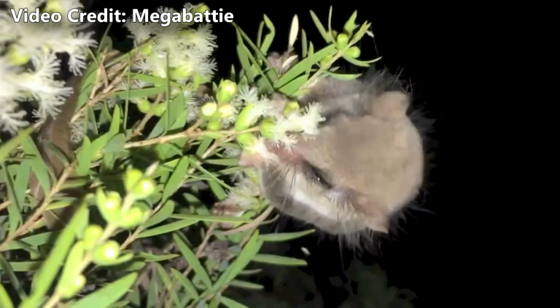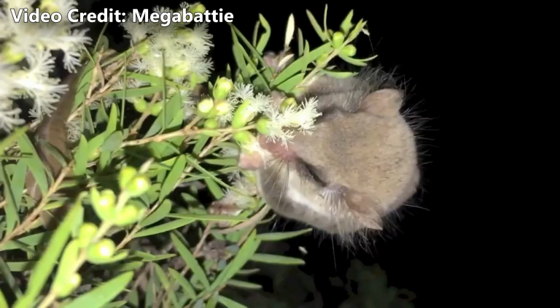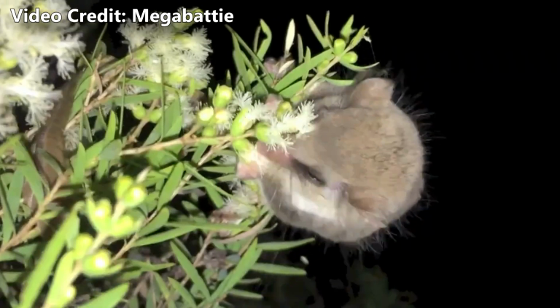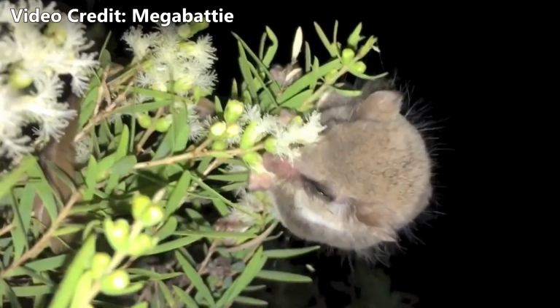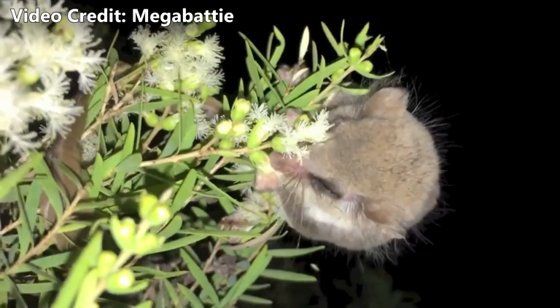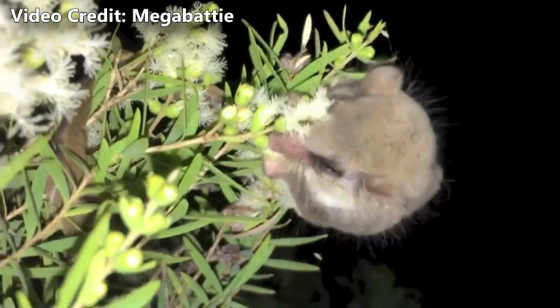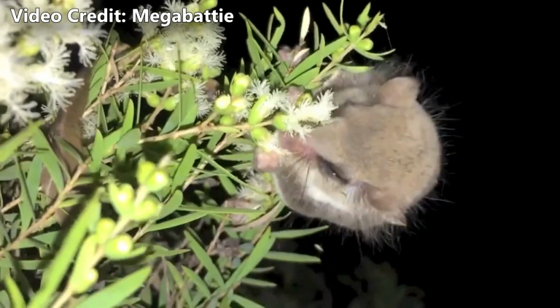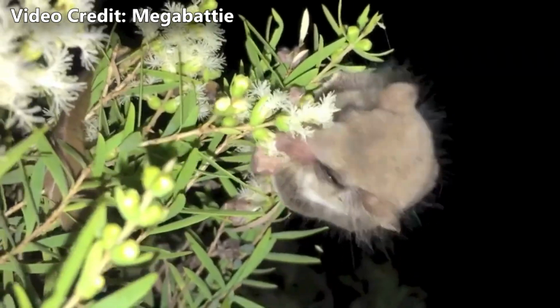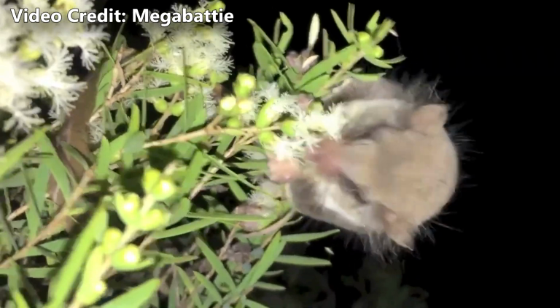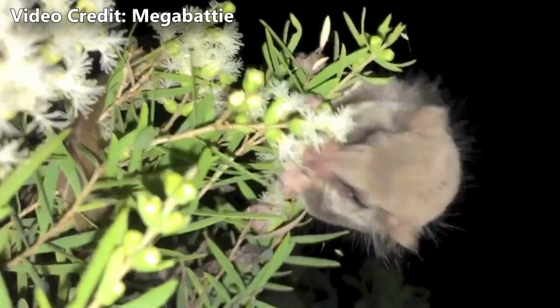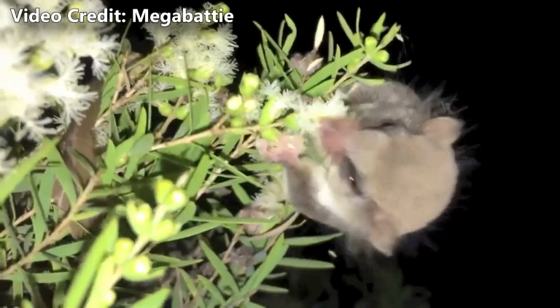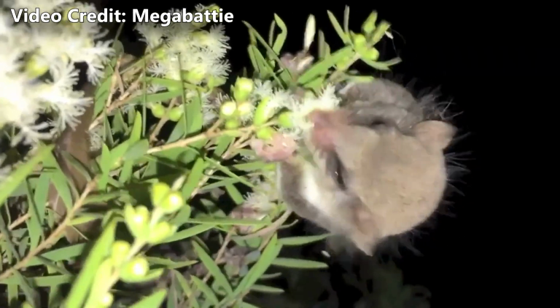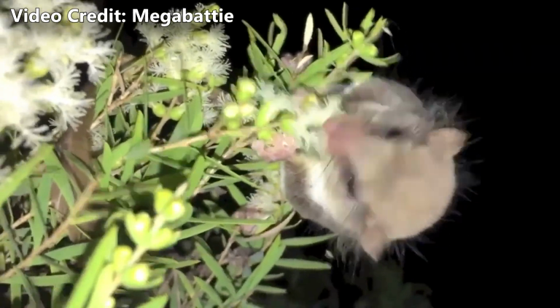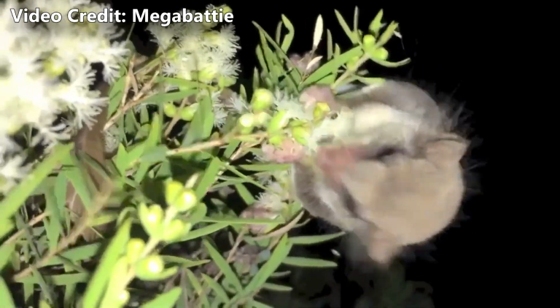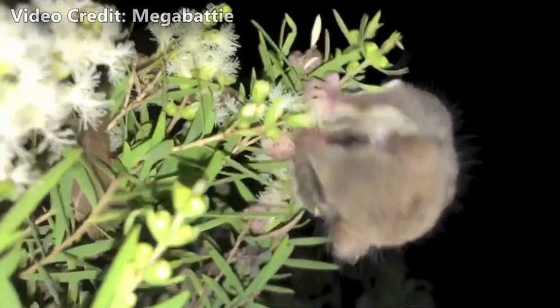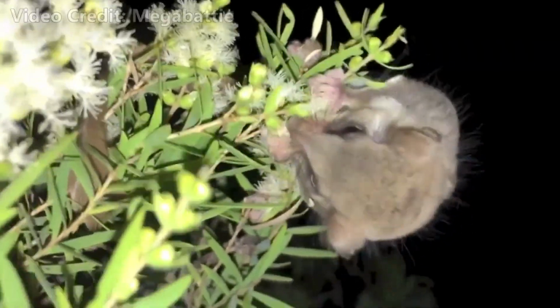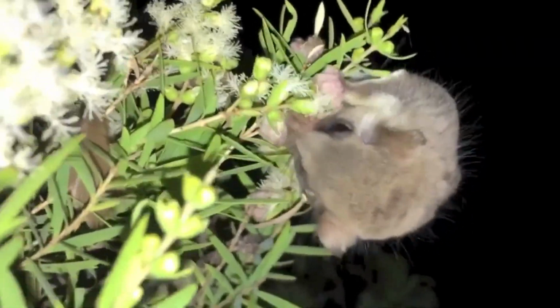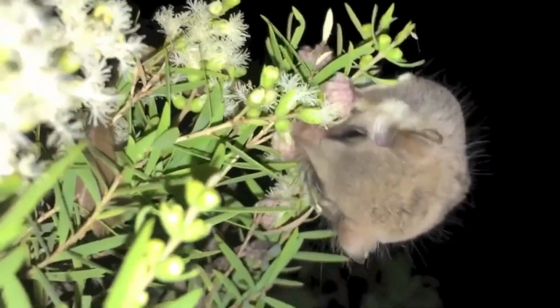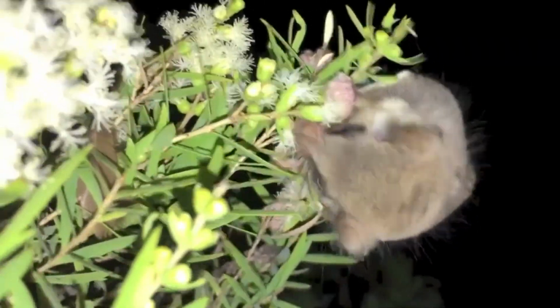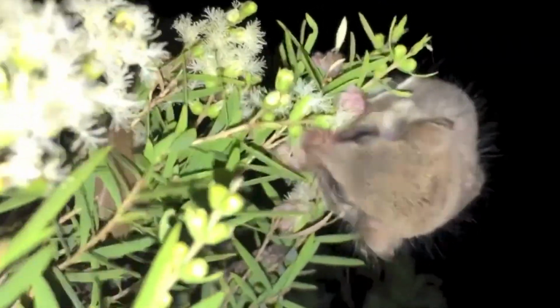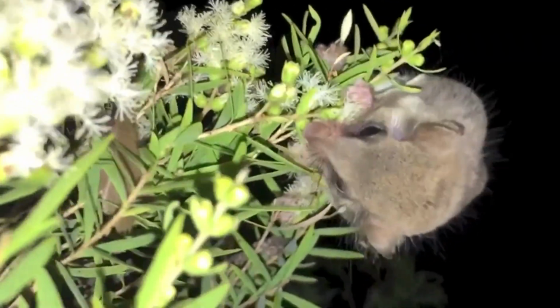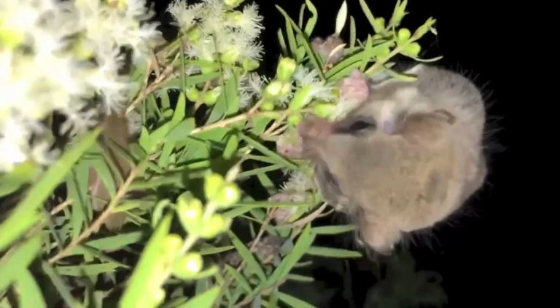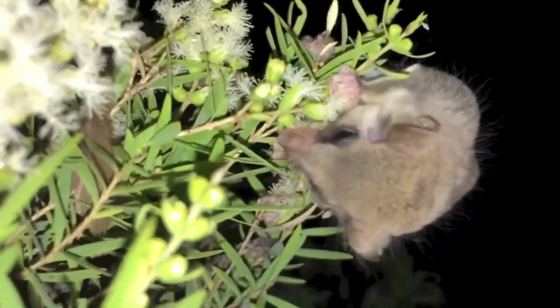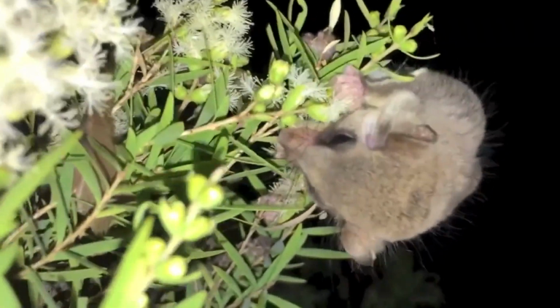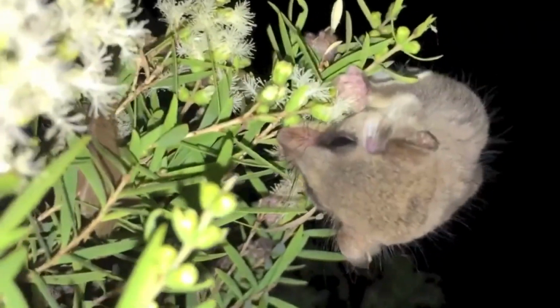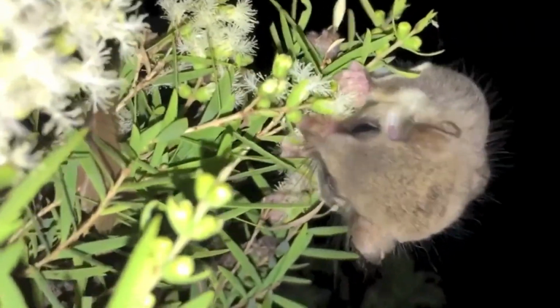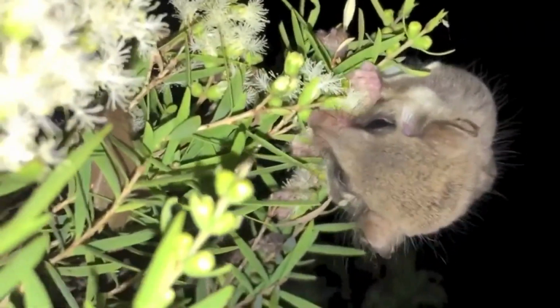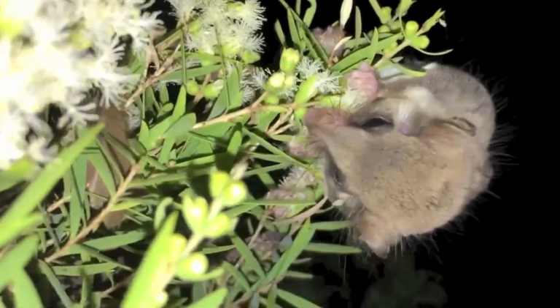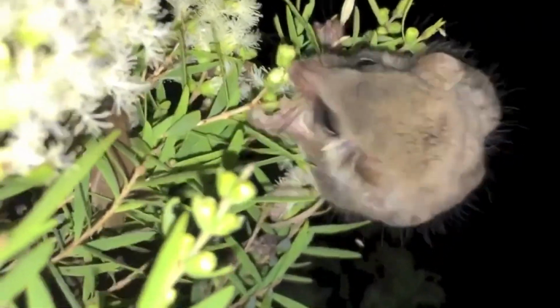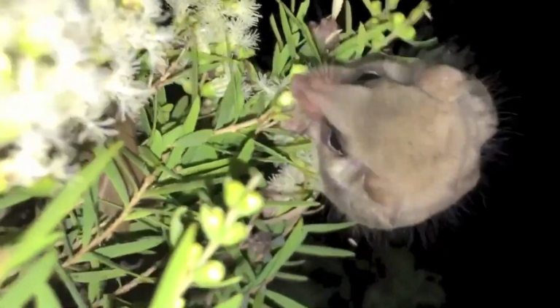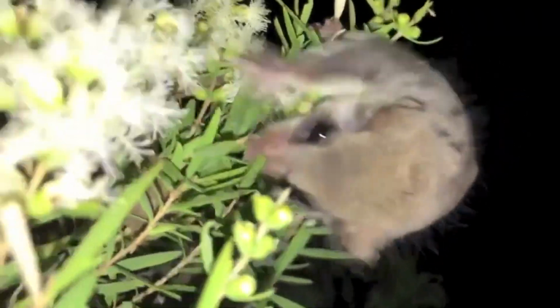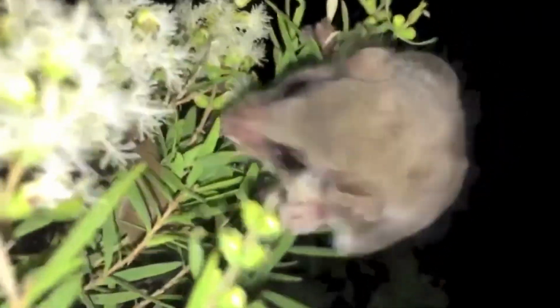Today on Animal Fact Files, we're discussing Feathertail Gliders and Feathertail Possums.